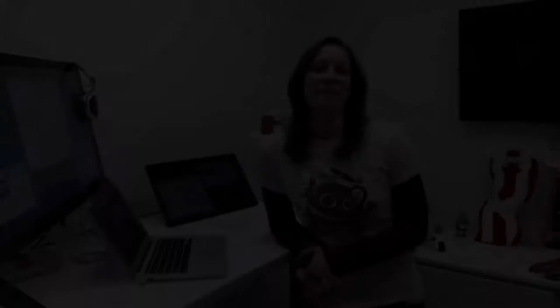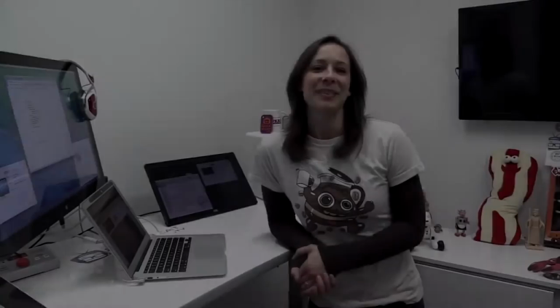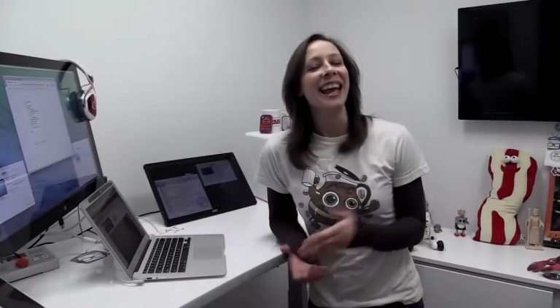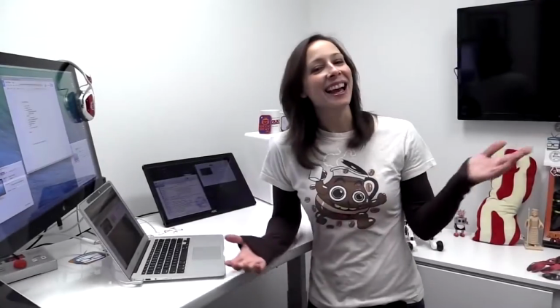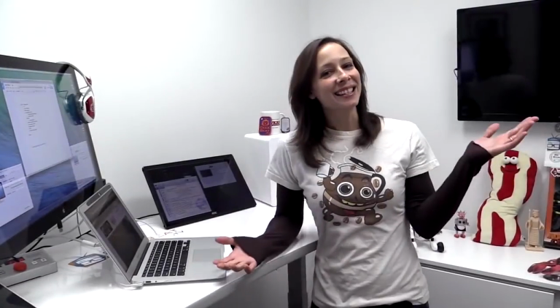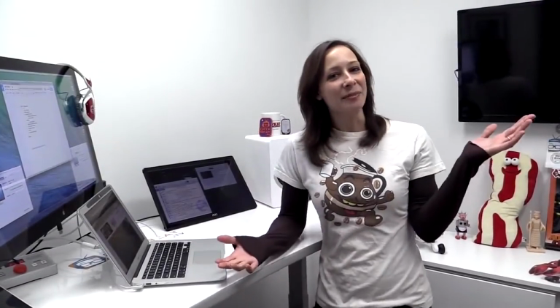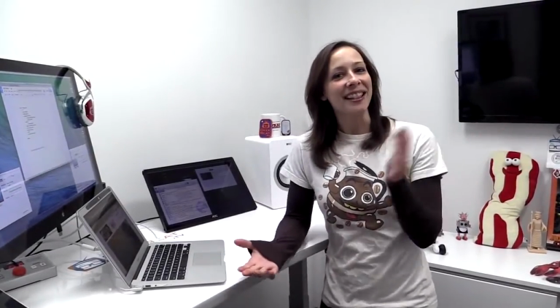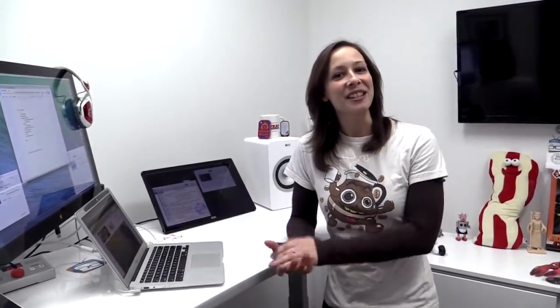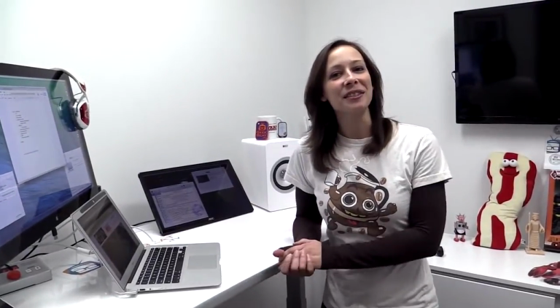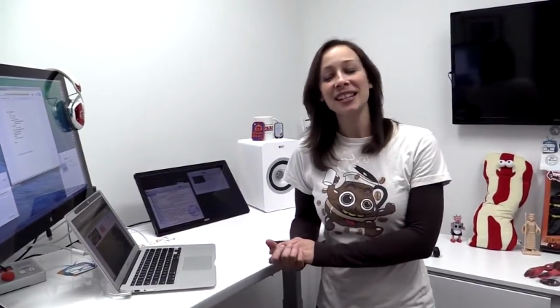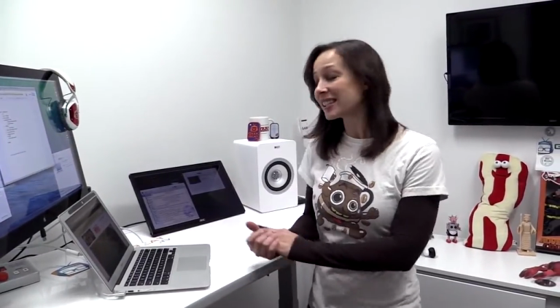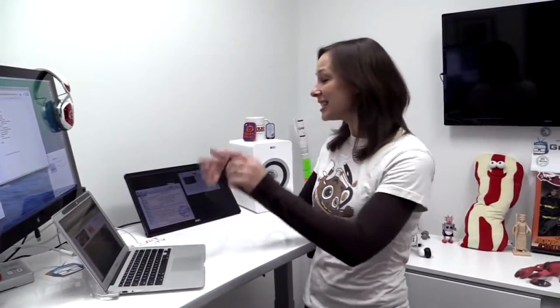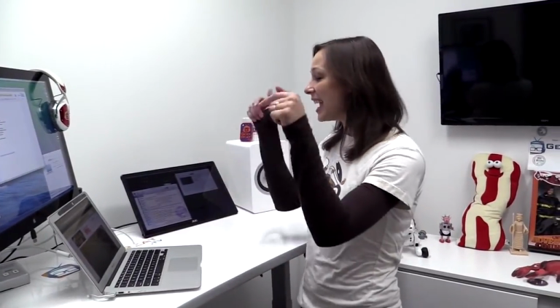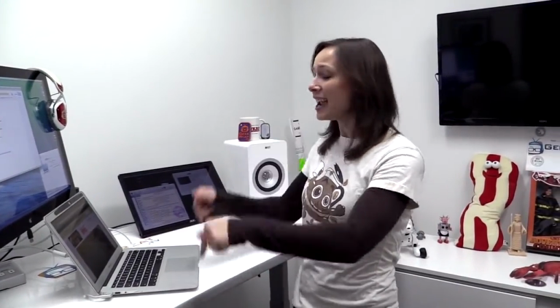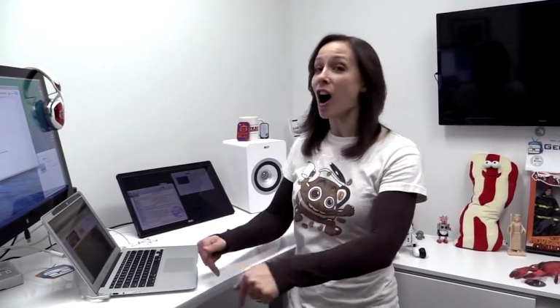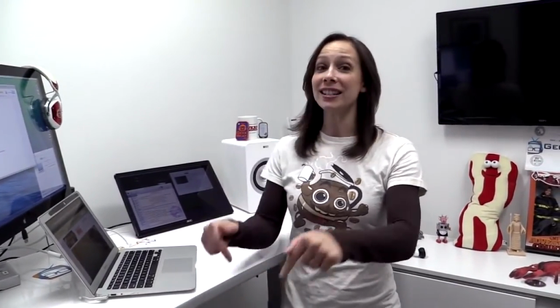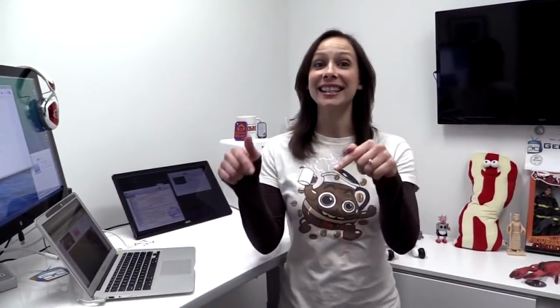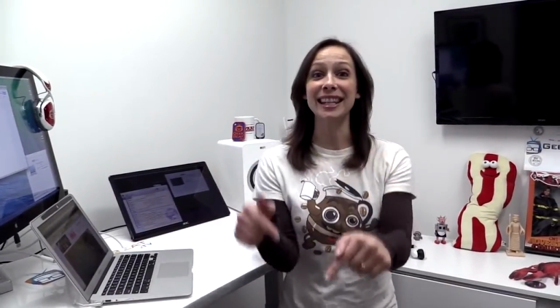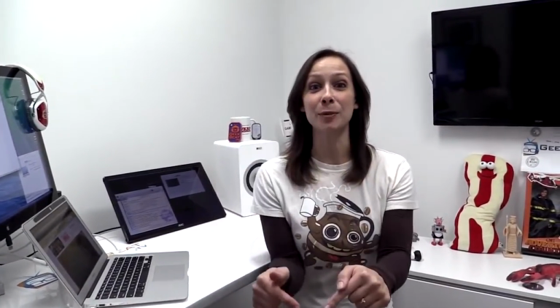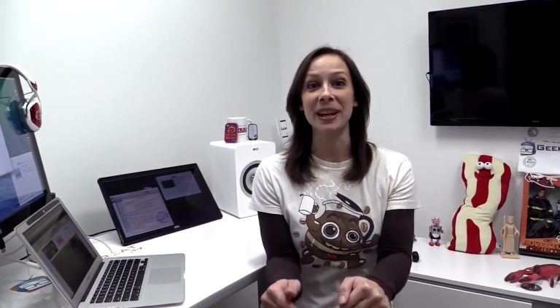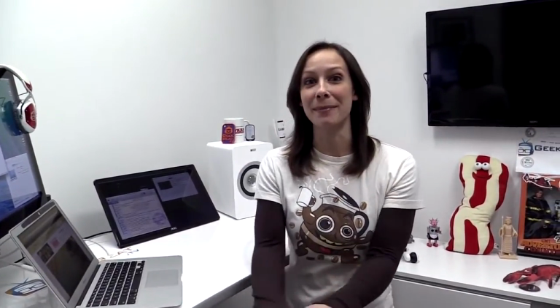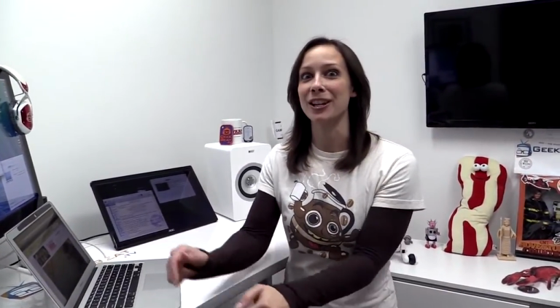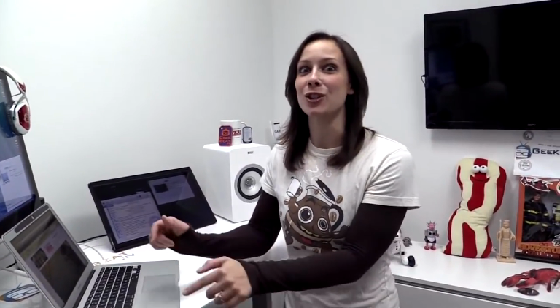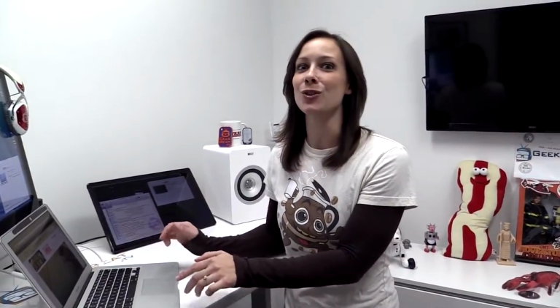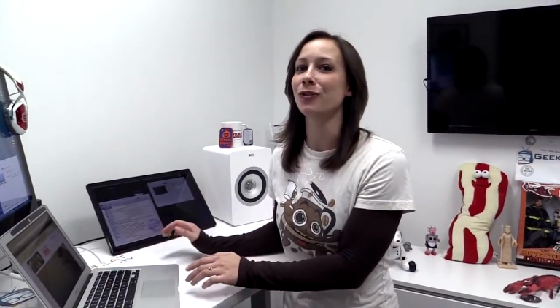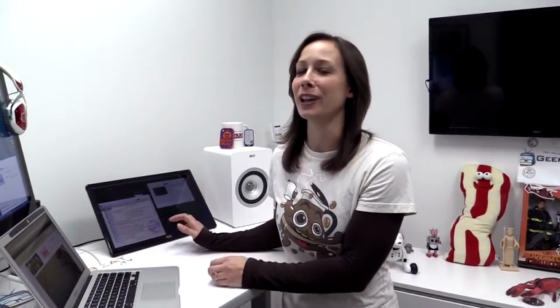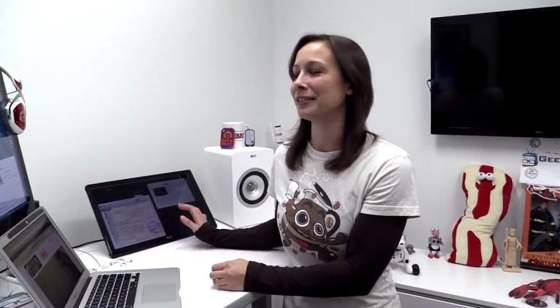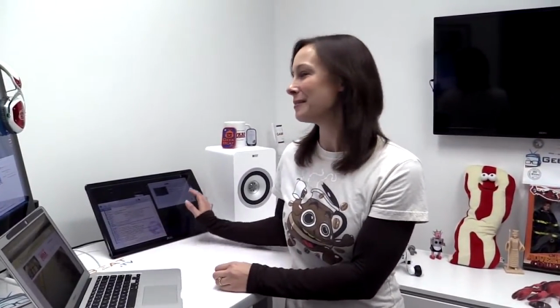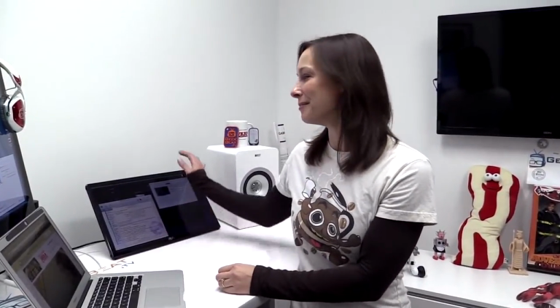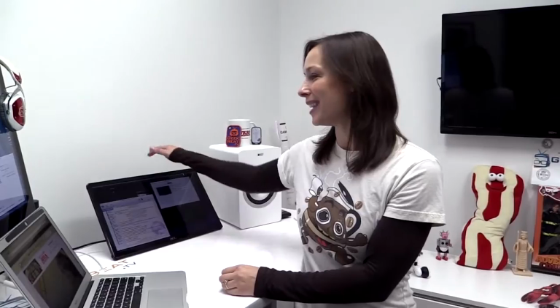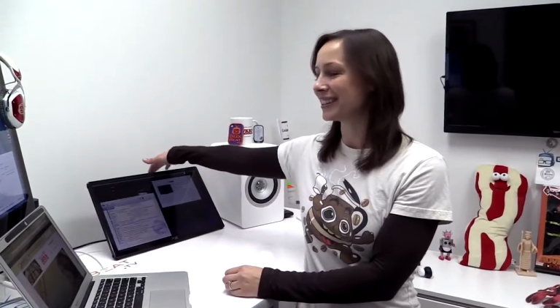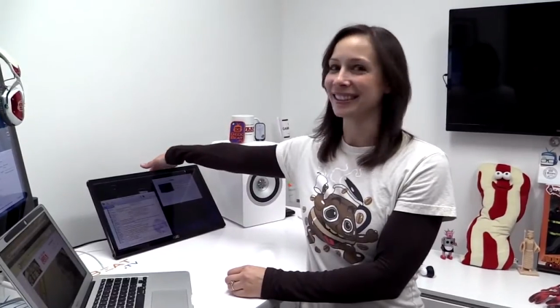Hey guys, I'm Callie Lewis. Today on GeekBeat, my new favorite monitor.